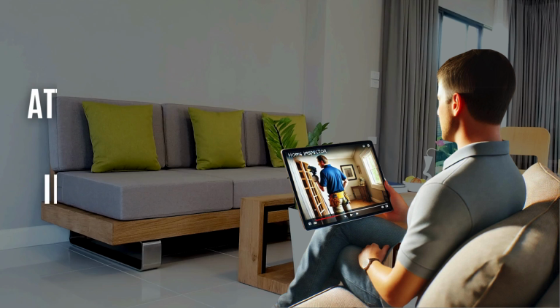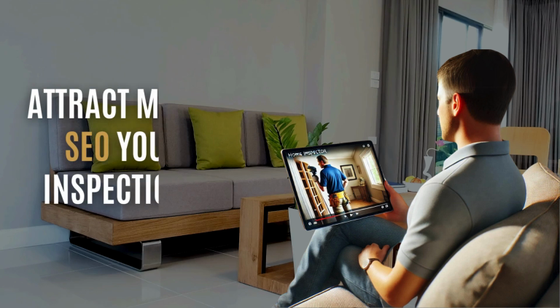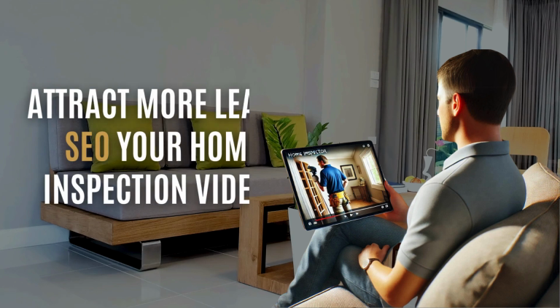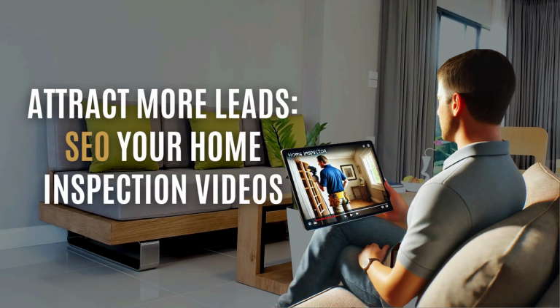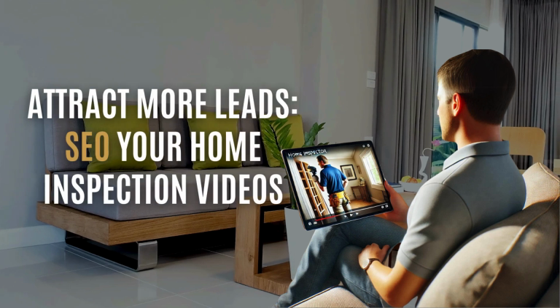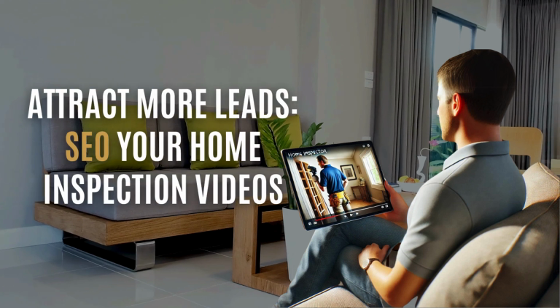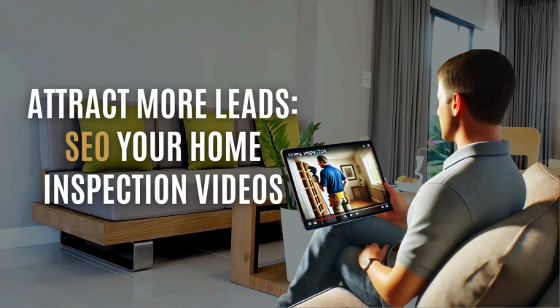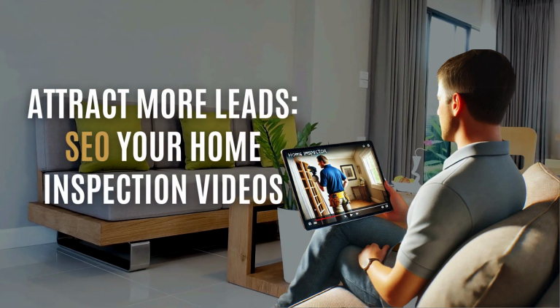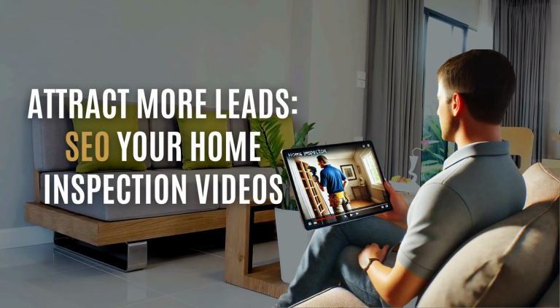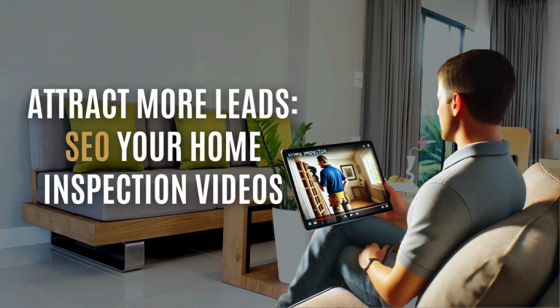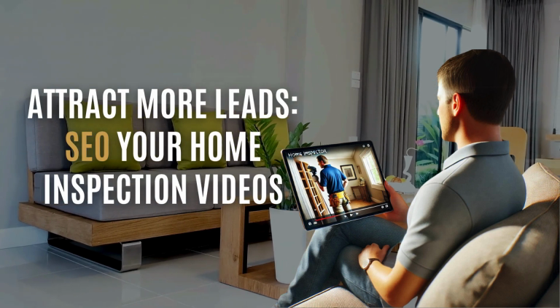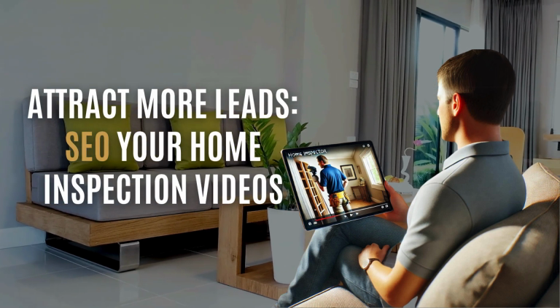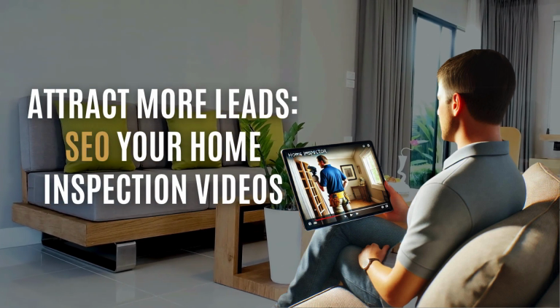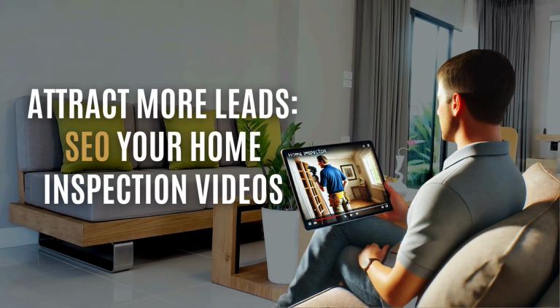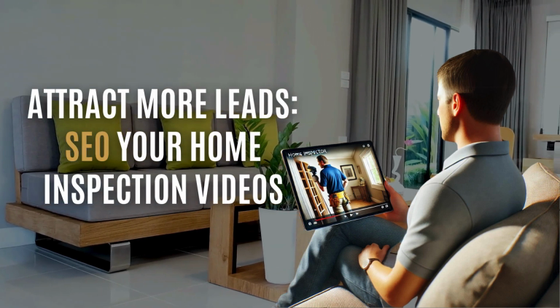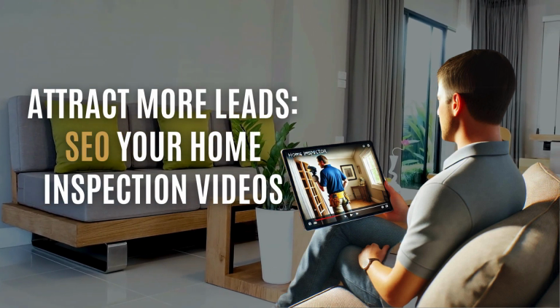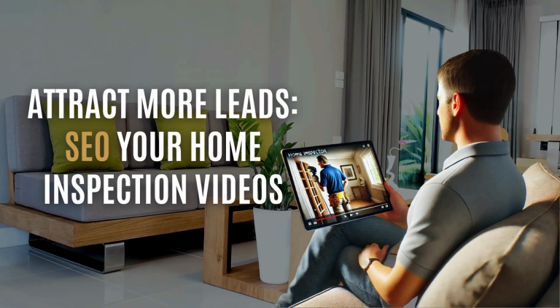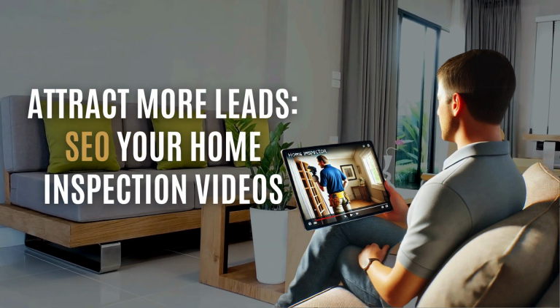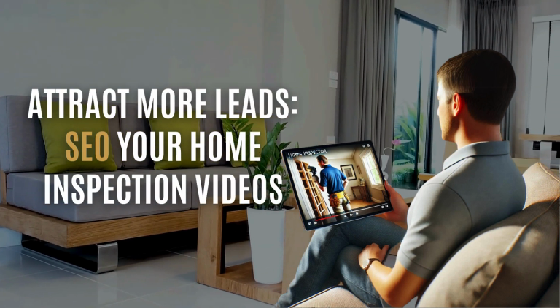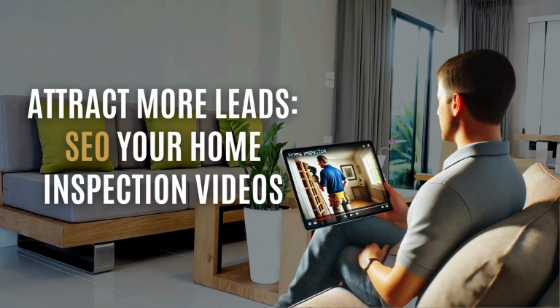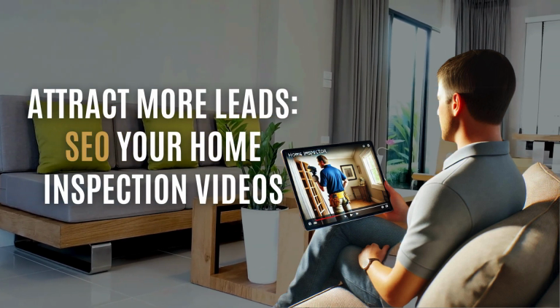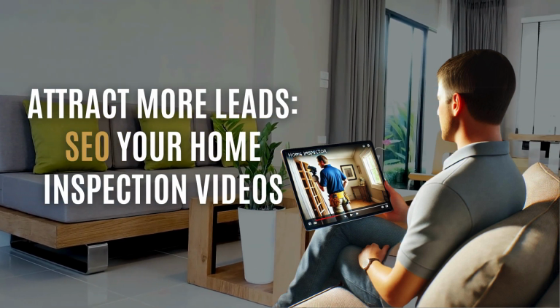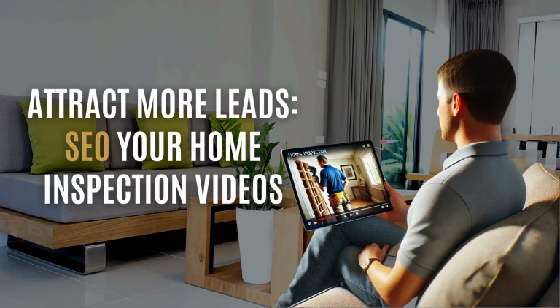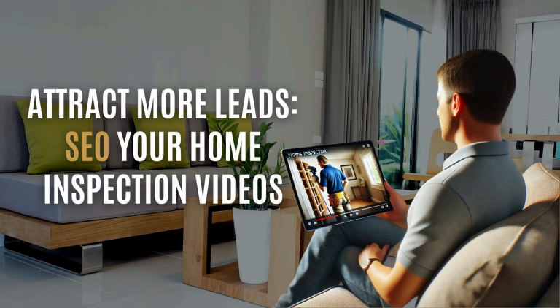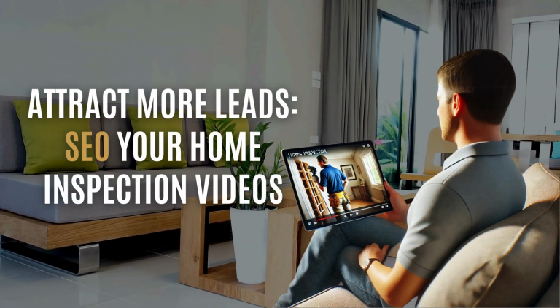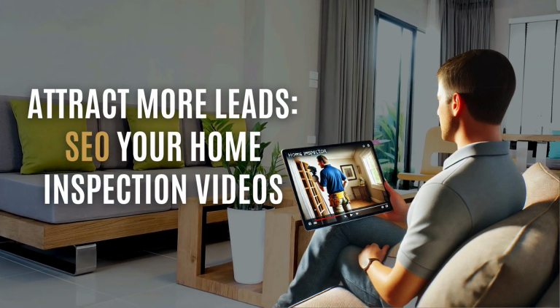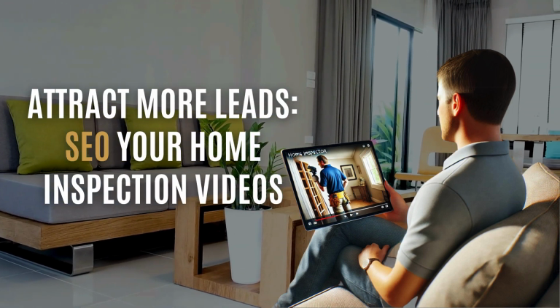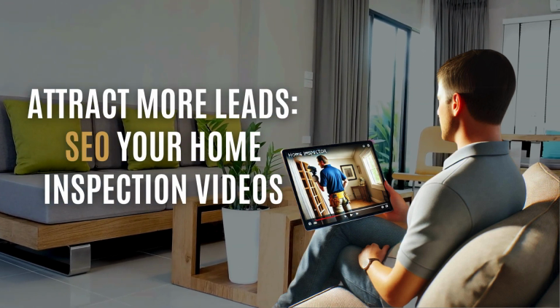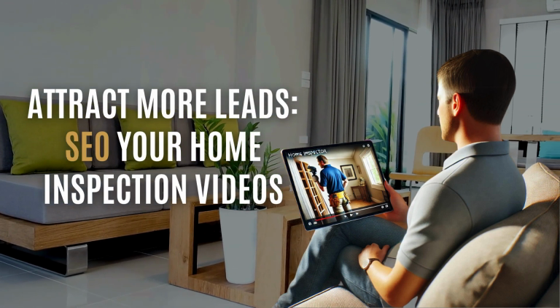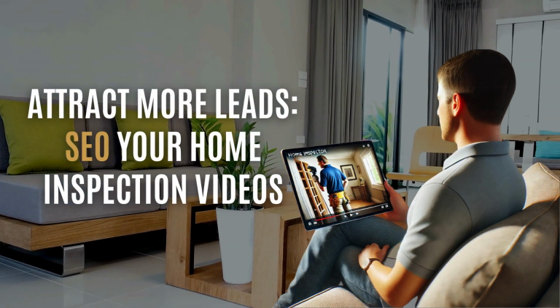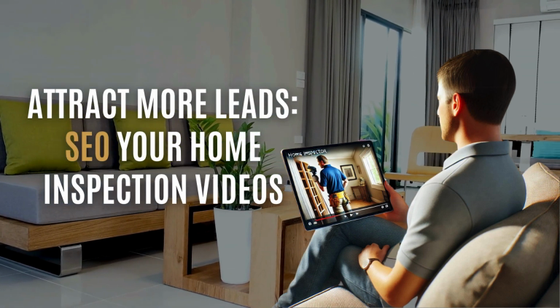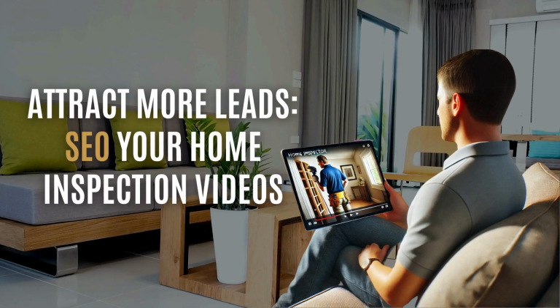How could a simple home inspection video skyrocket your visibility online? Stay tuned to find out.